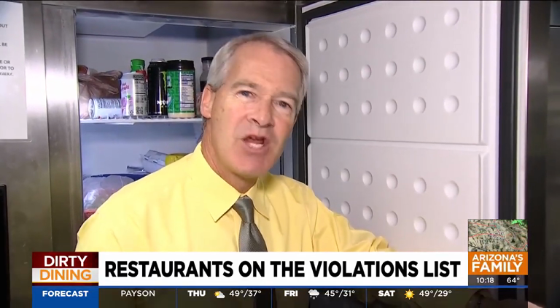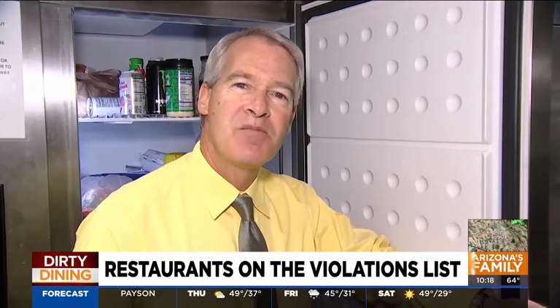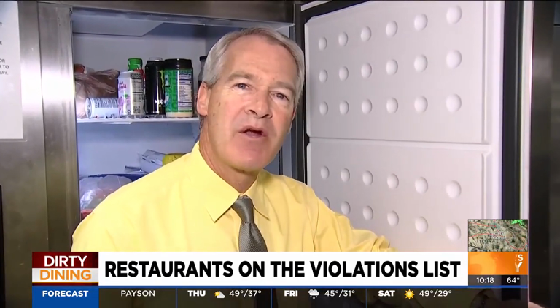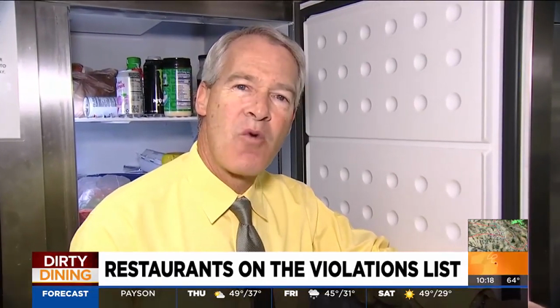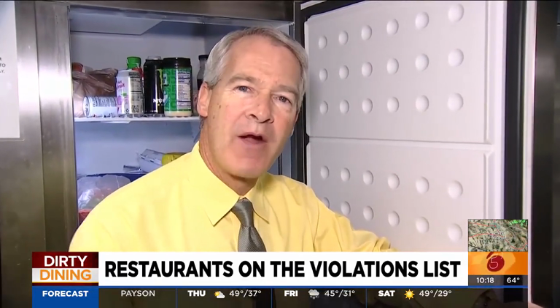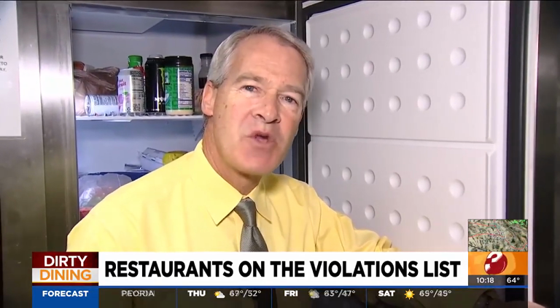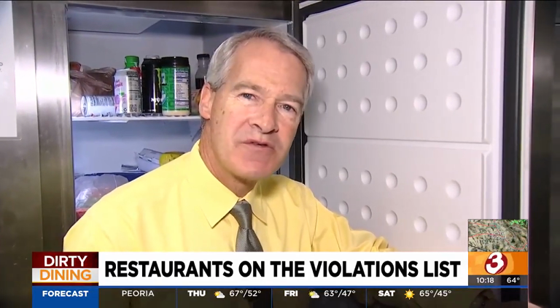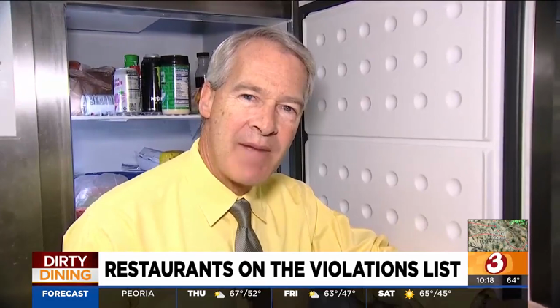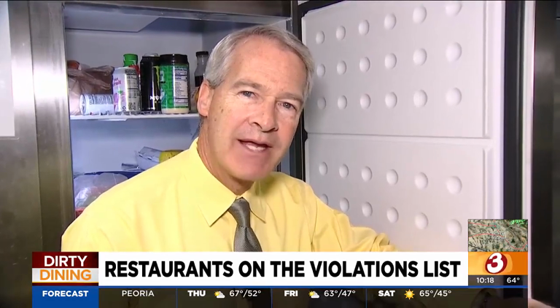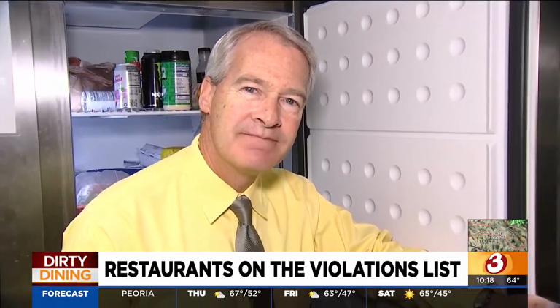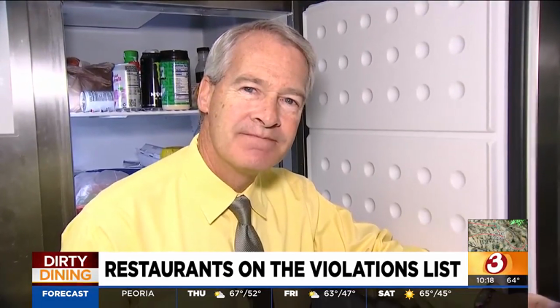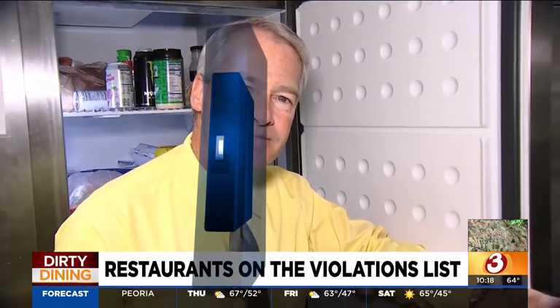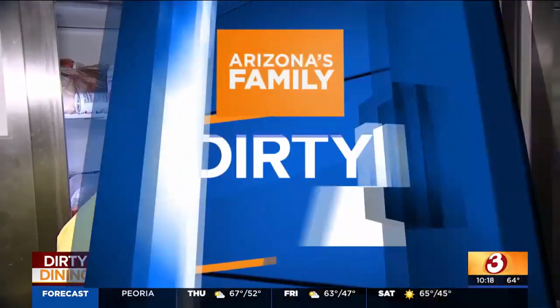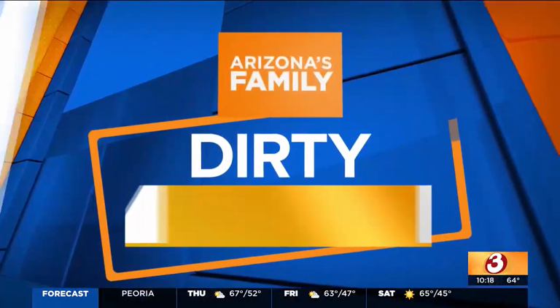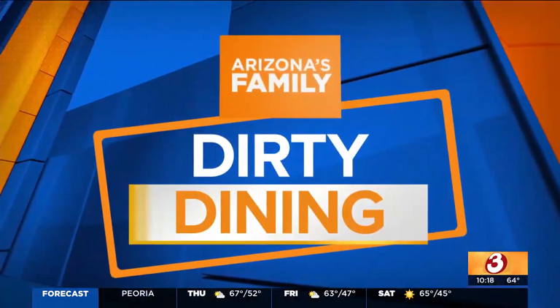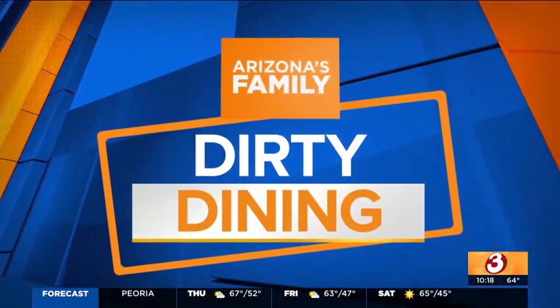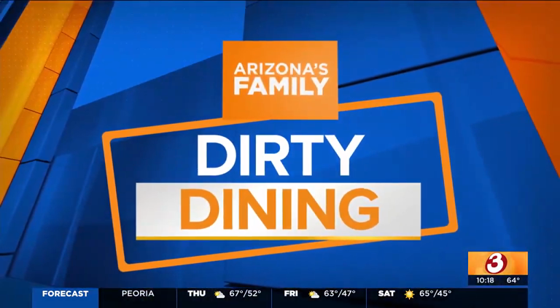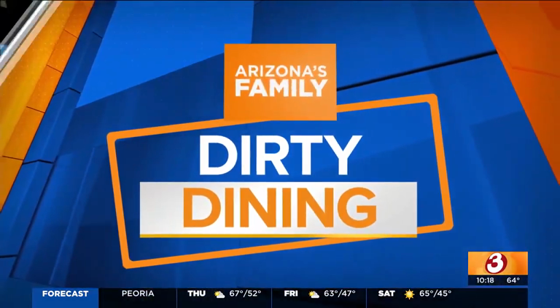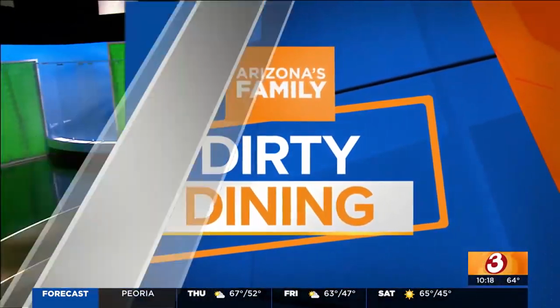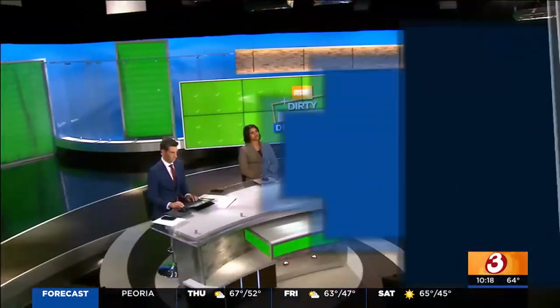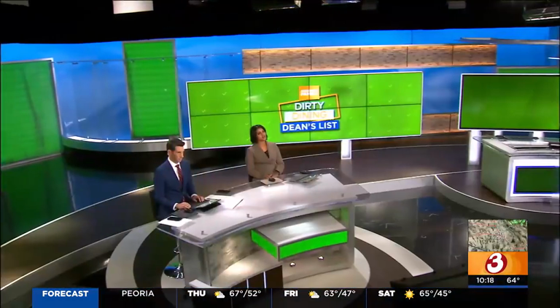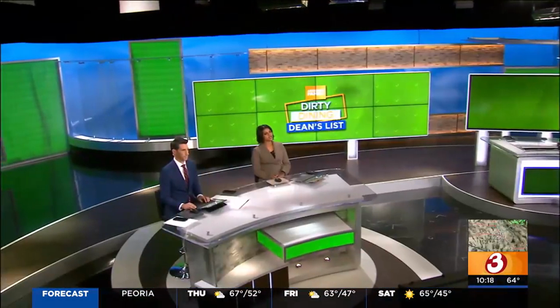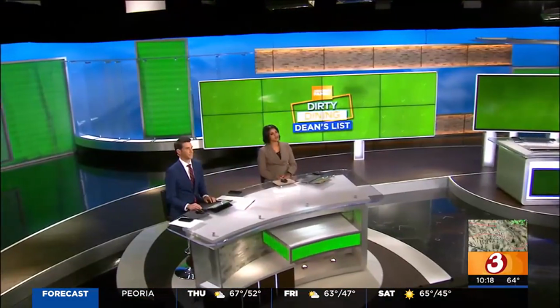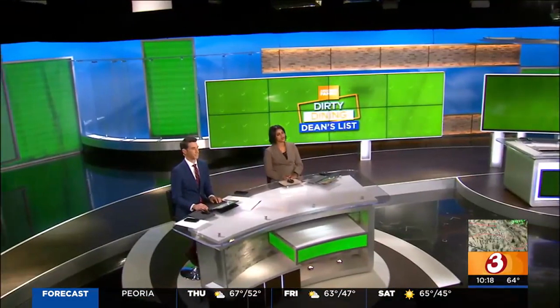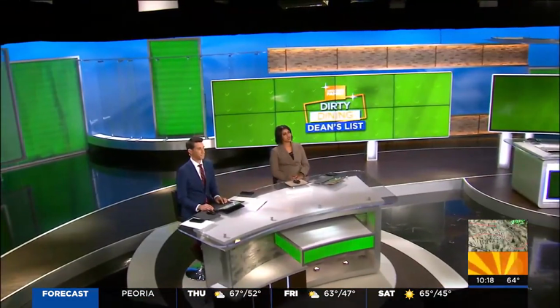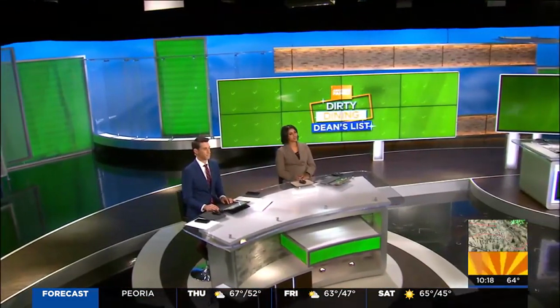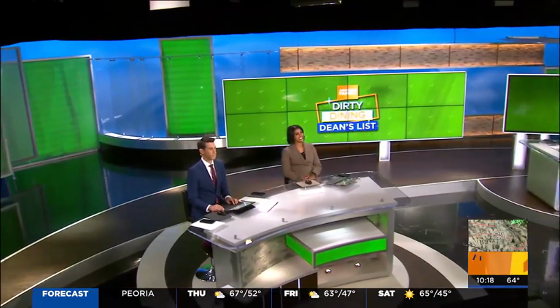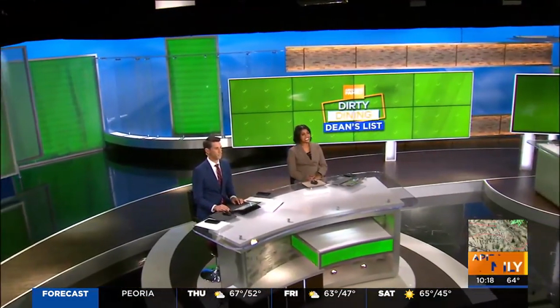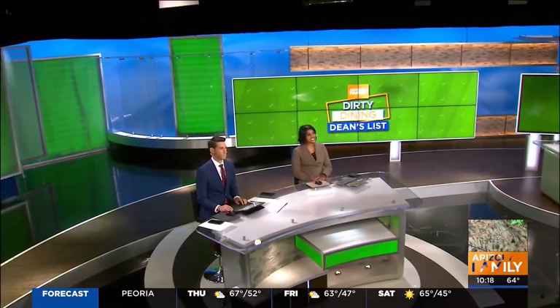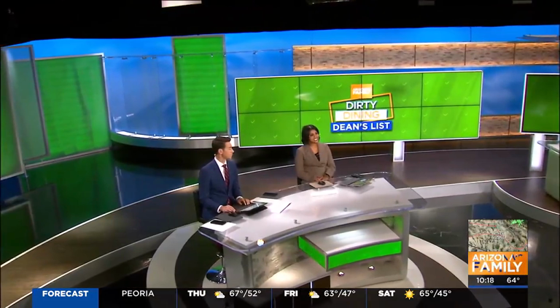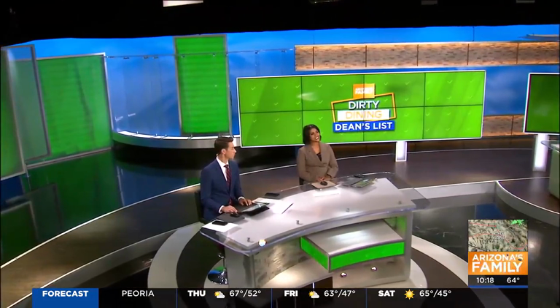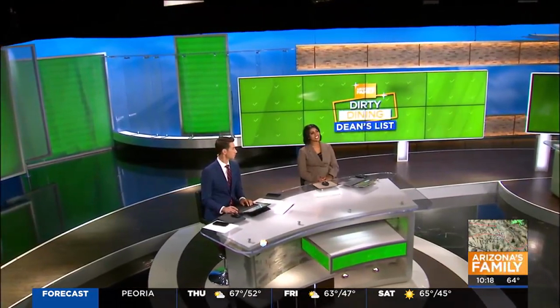Reporting for Arizona's Family, Jason Berry. Here are the spots that got a perfect health inspection score — they are on our Dean's List tonight.